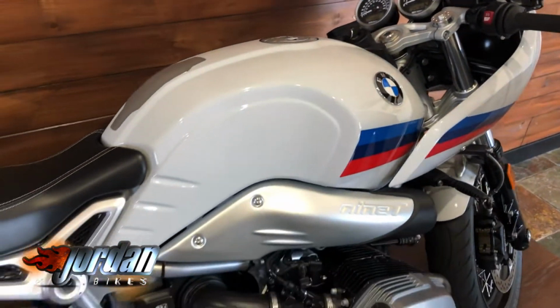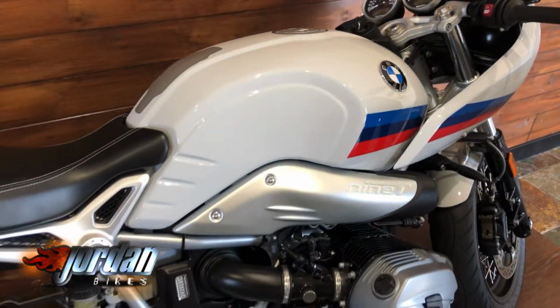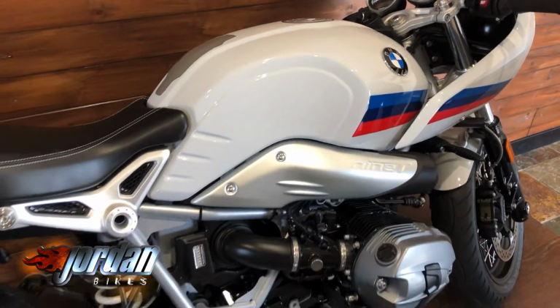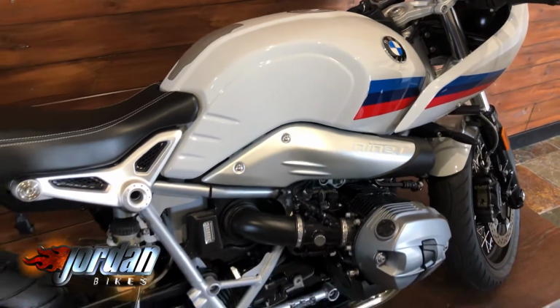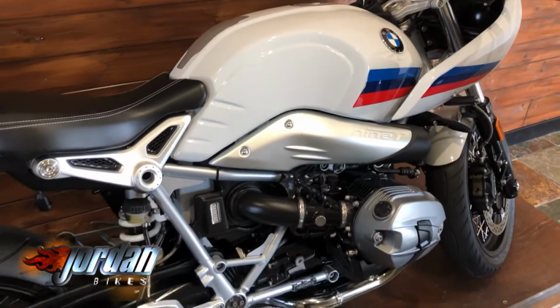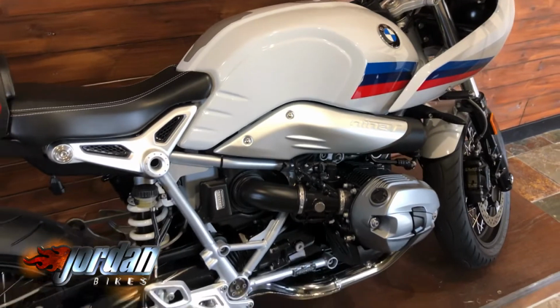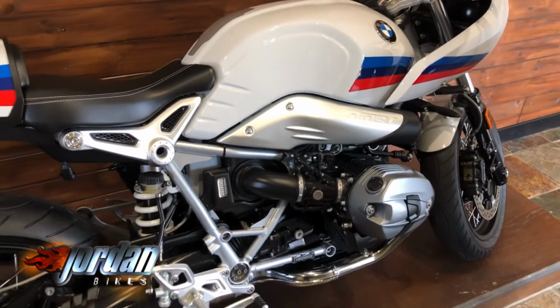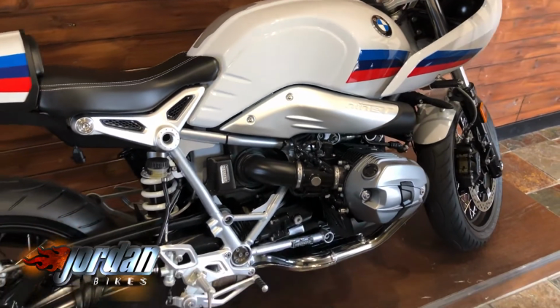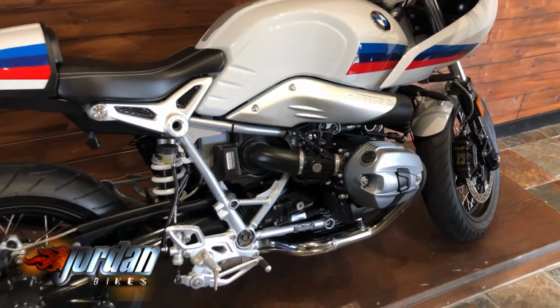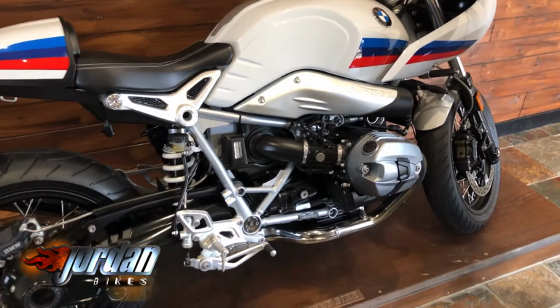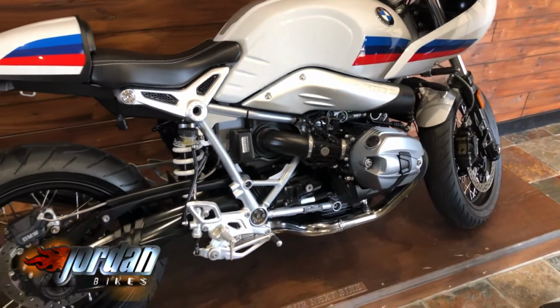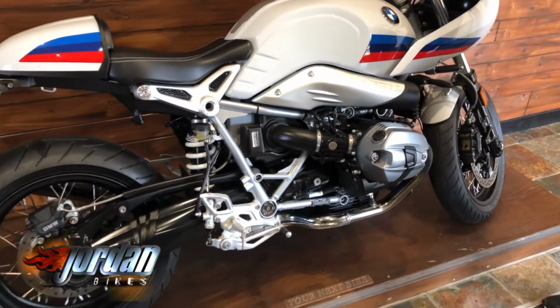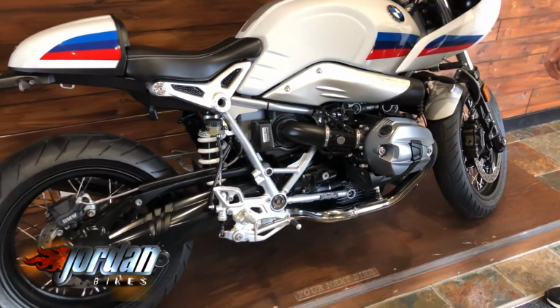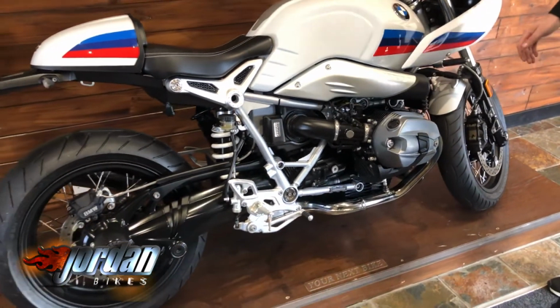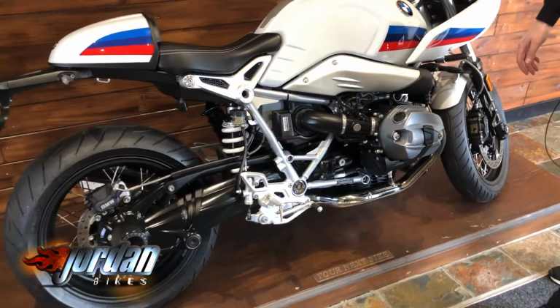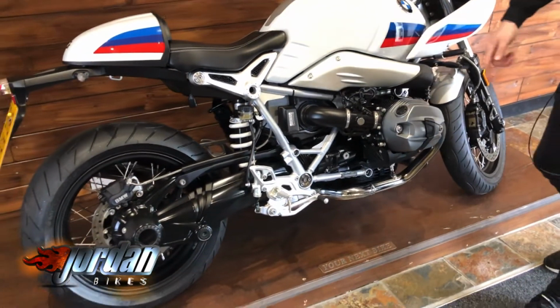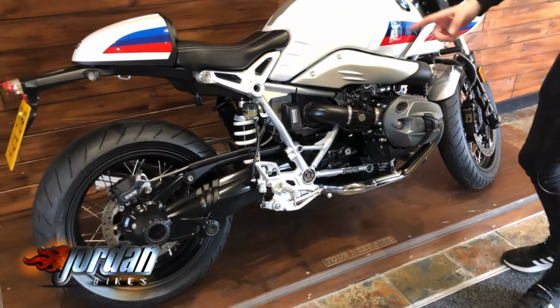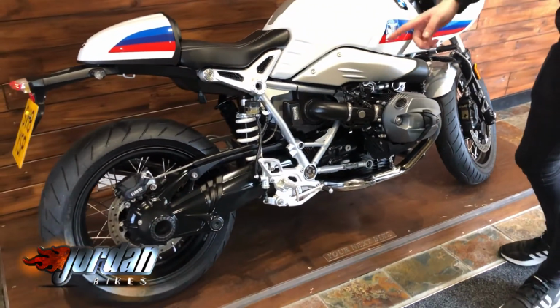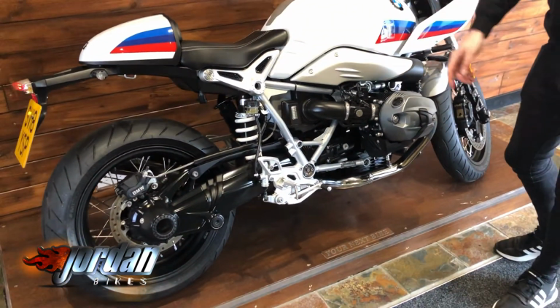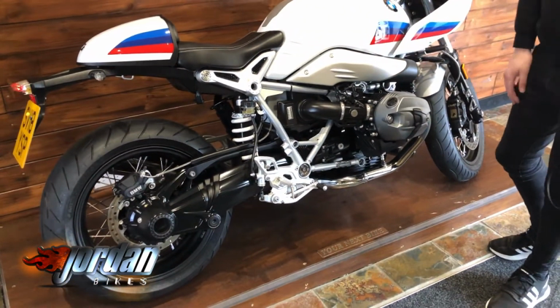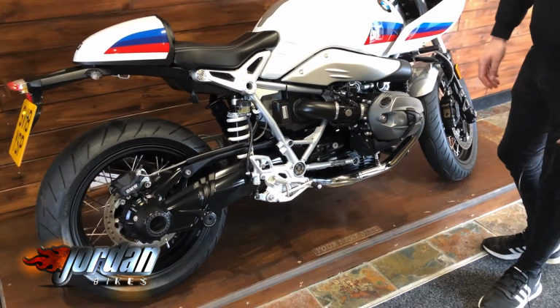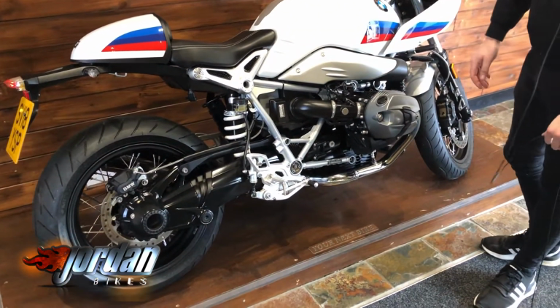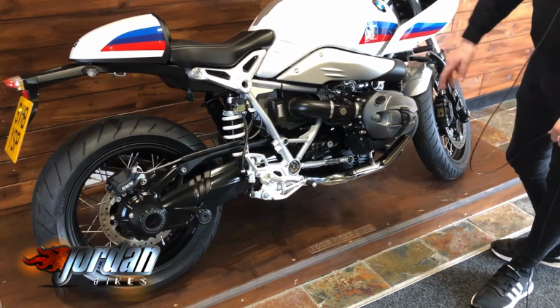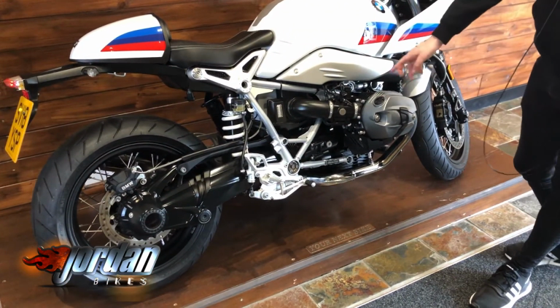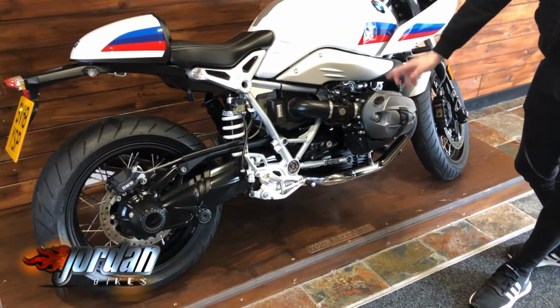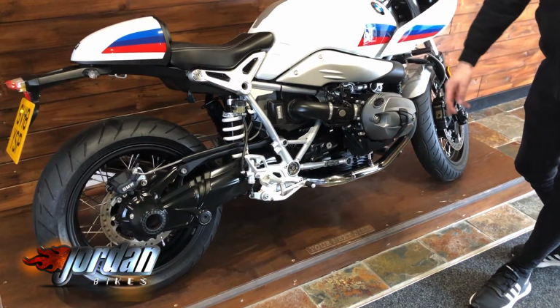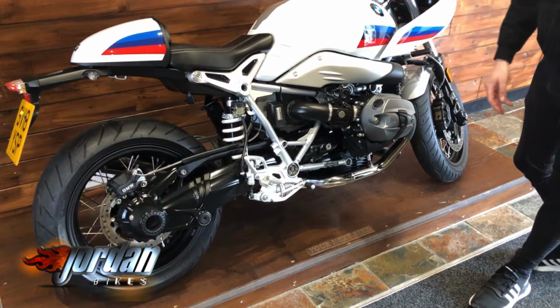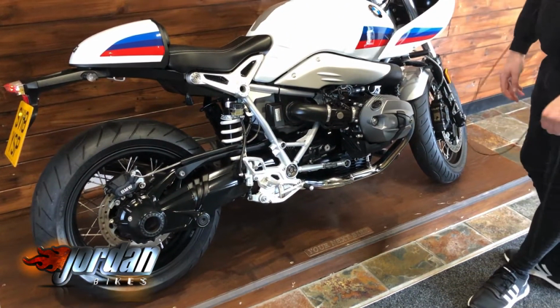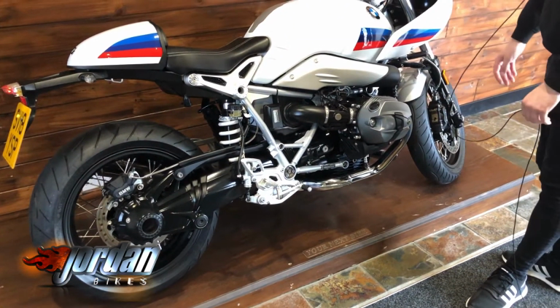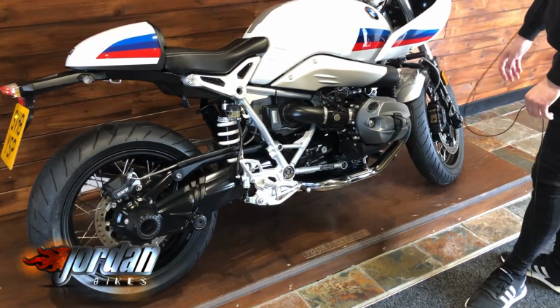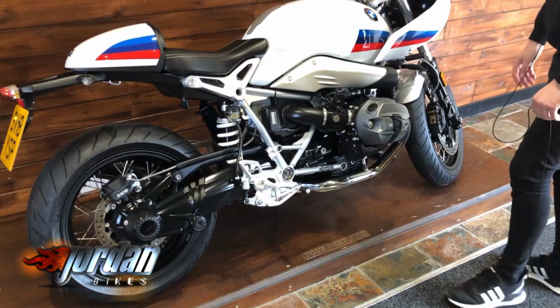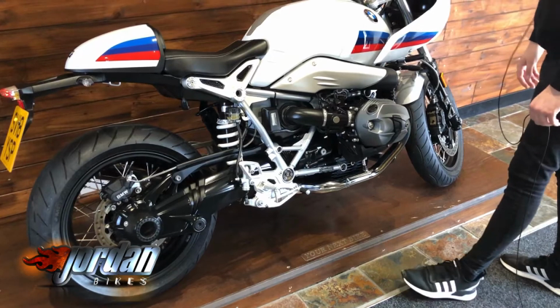It's a beautiful thing, finished off in the motorsport colors — looks fantastic in the red, white and blue. It's a mega cool bike. You get shaft drive on there, and like I said, you get that 1200cc boxer engine.